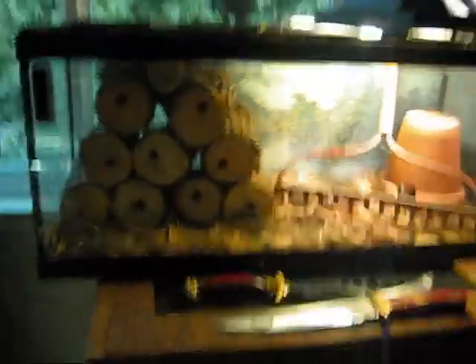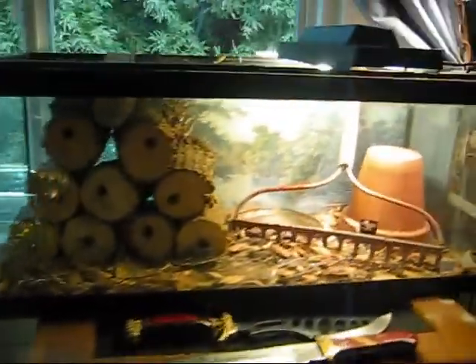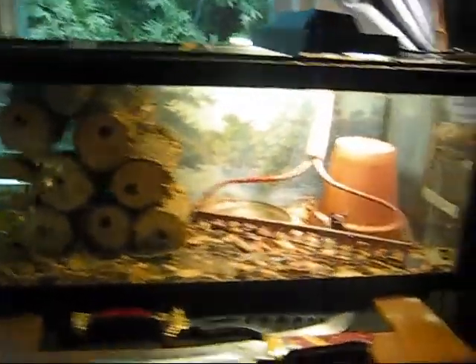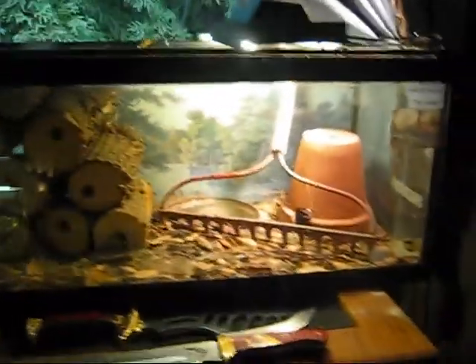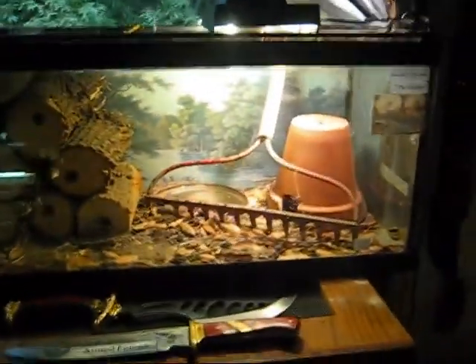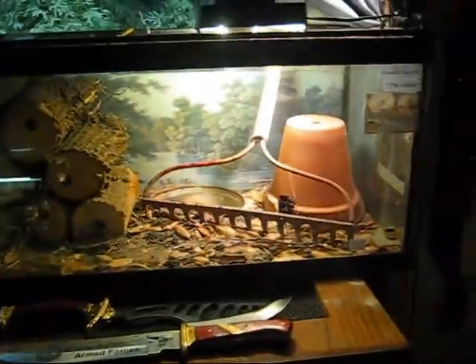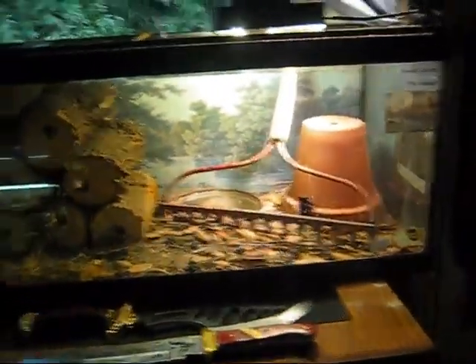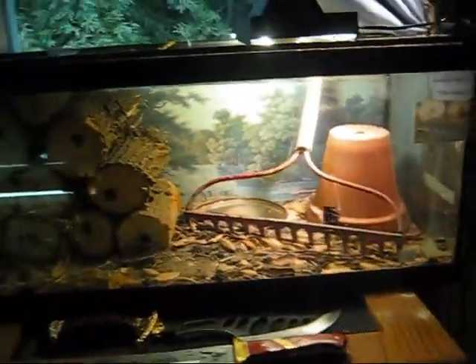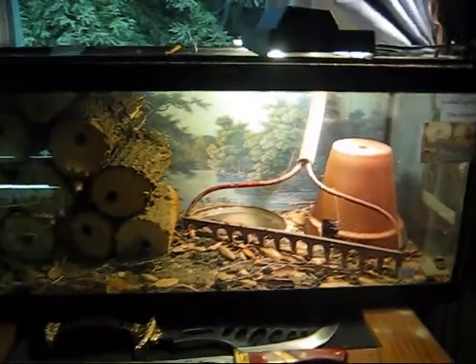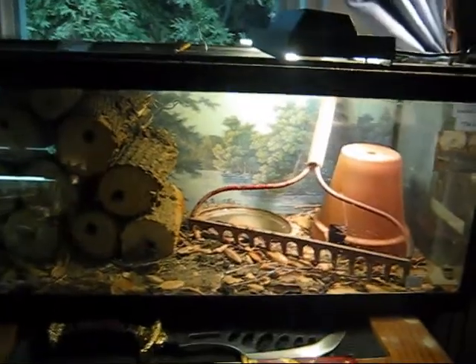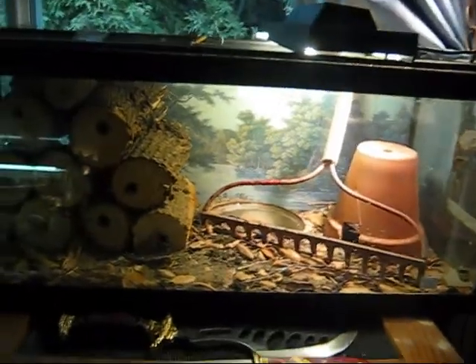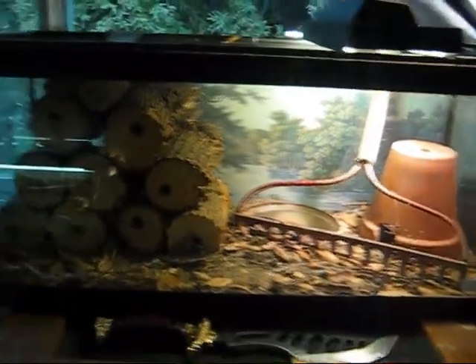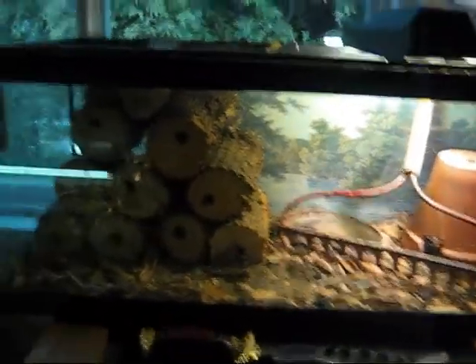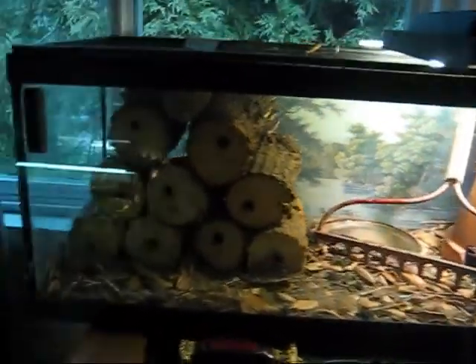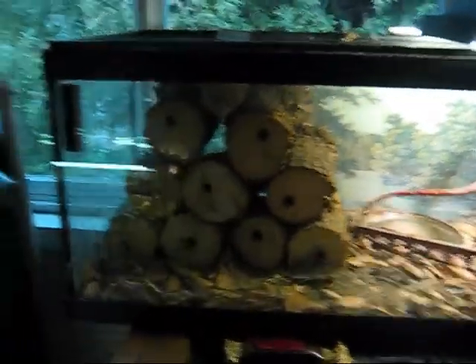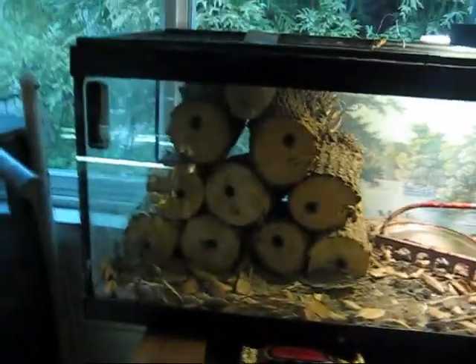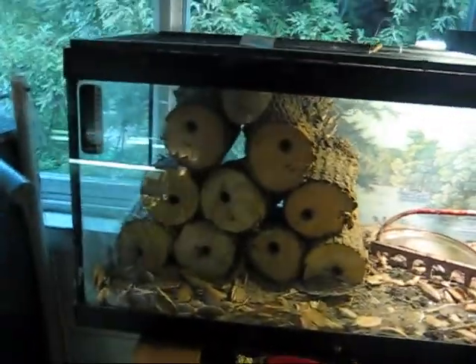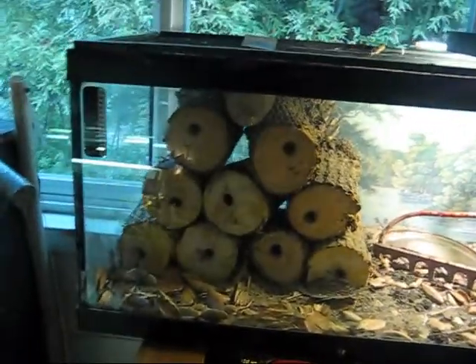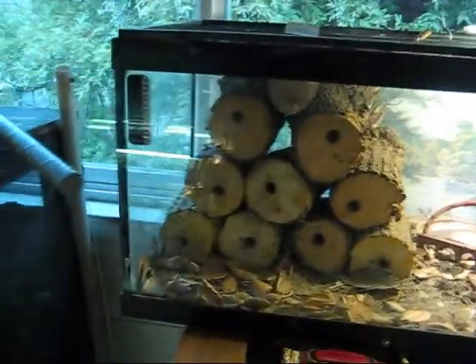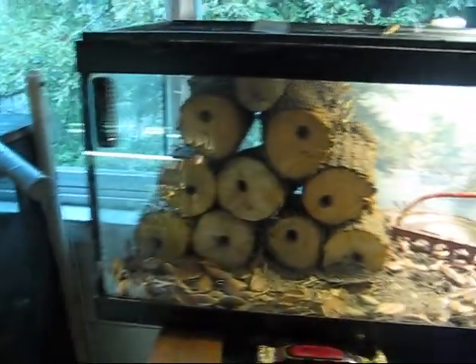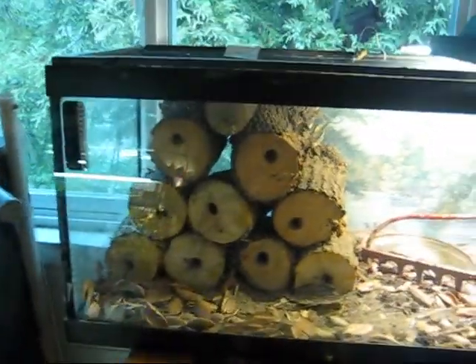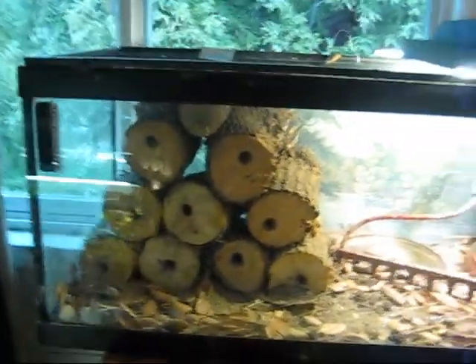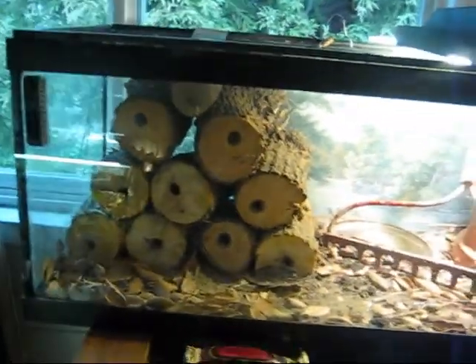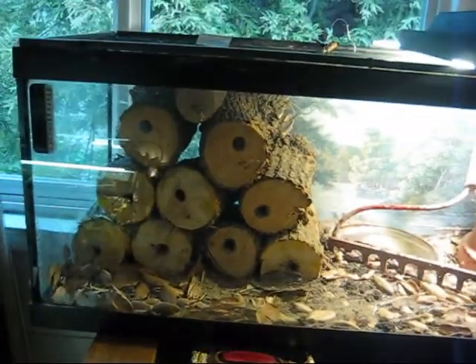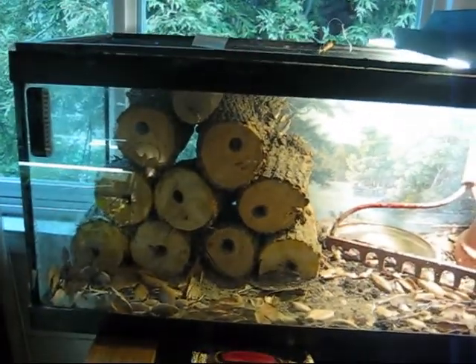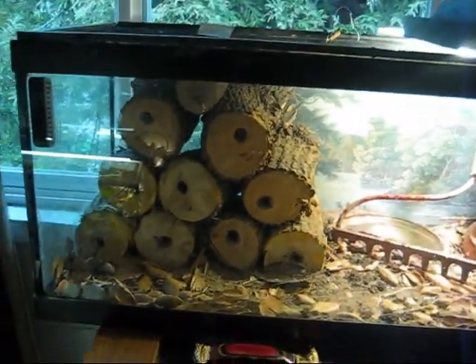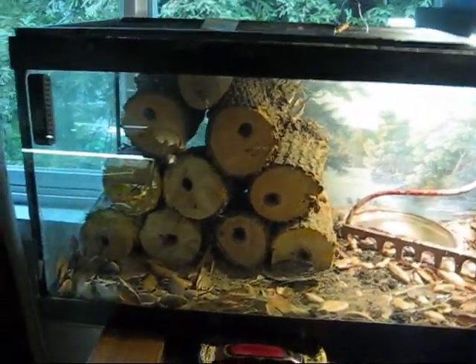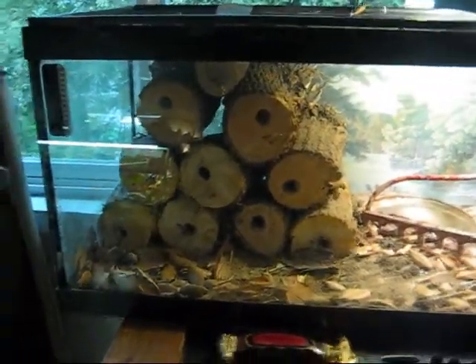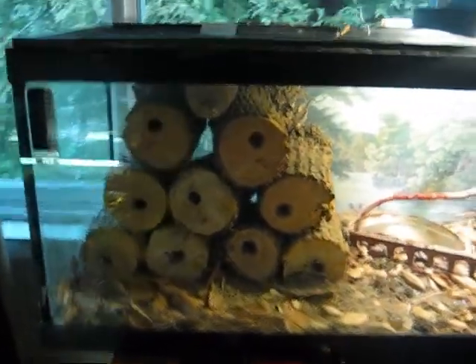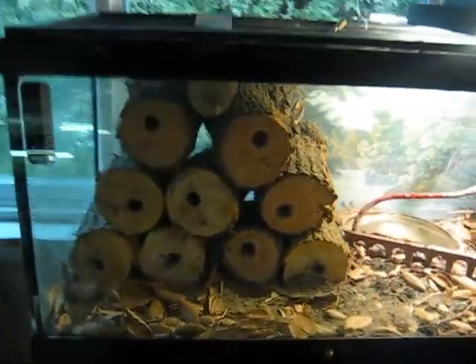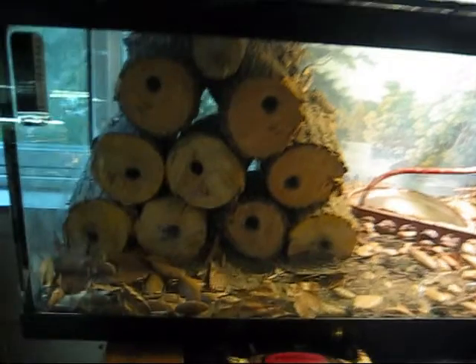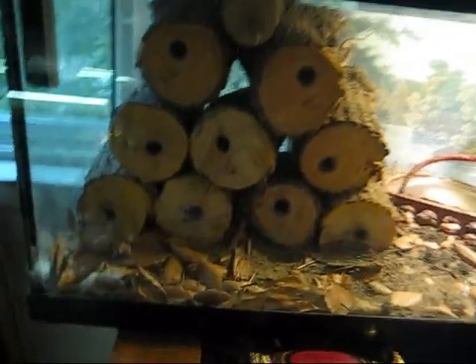I kind of was going for a side yard angle, because I think they're like alligator lizards from Europe, because they sure can bite. Anyway, let's start over here.